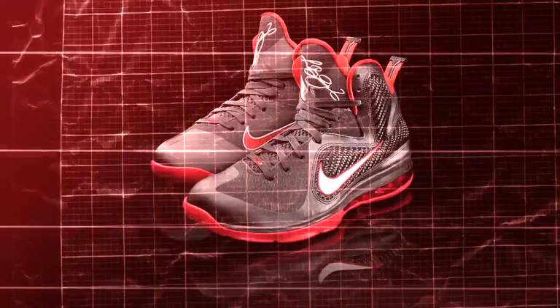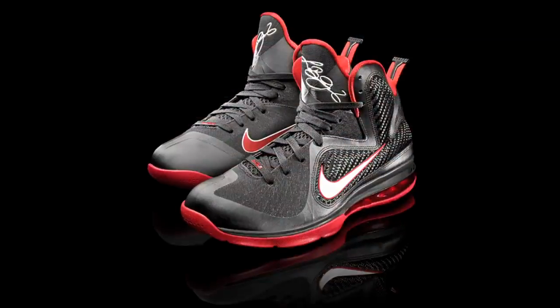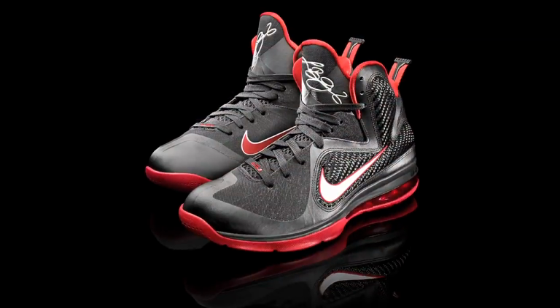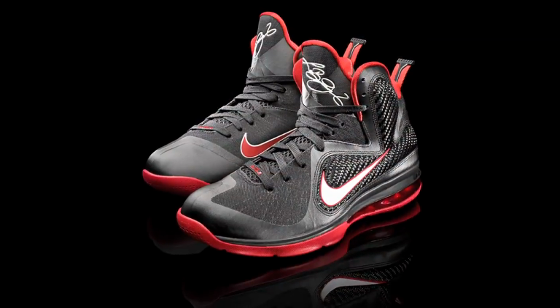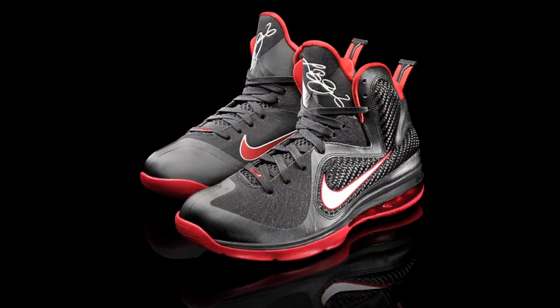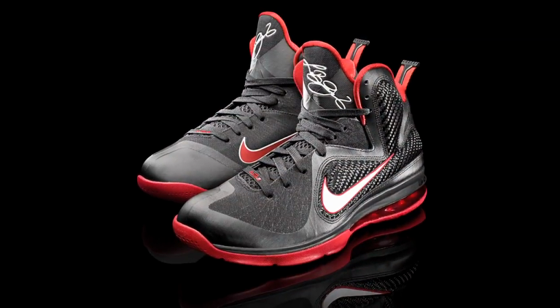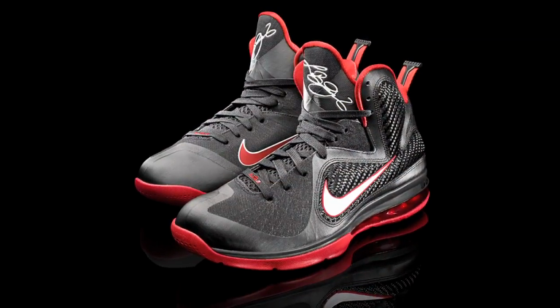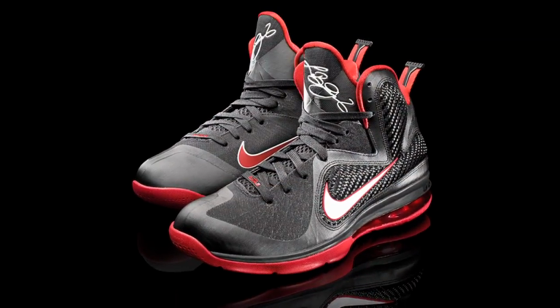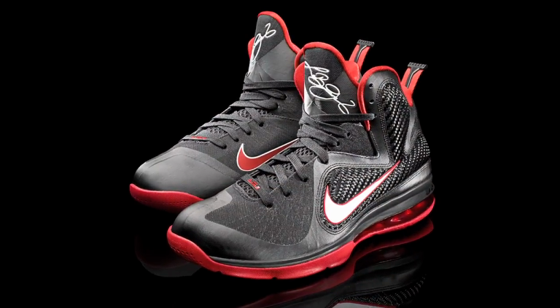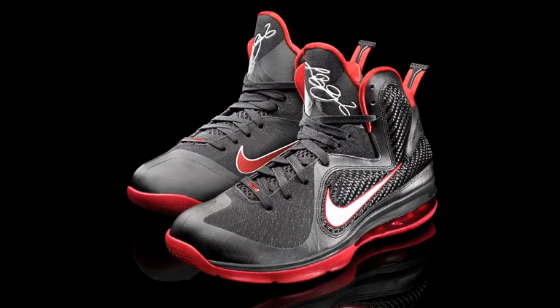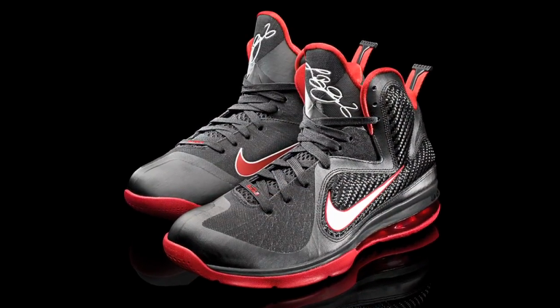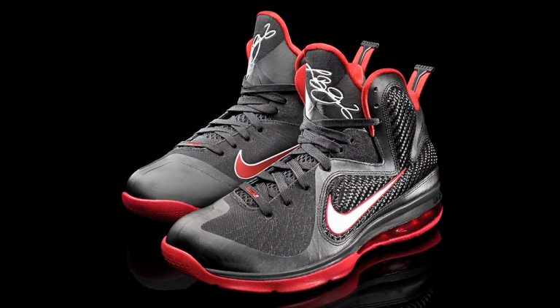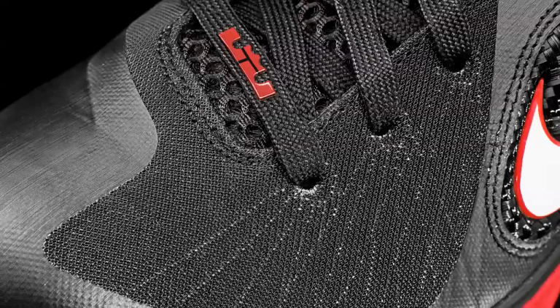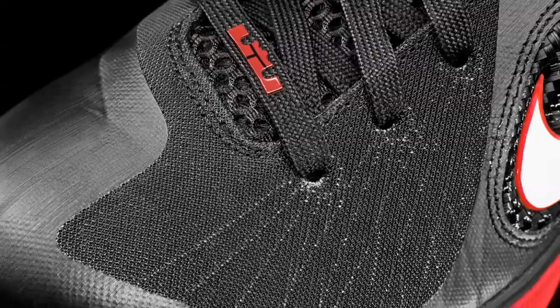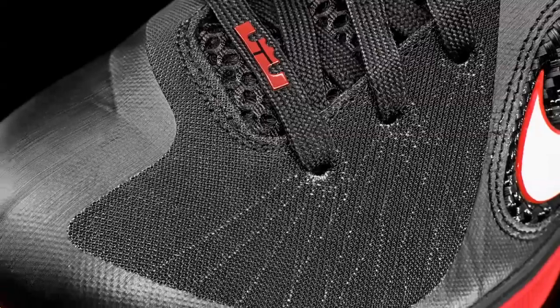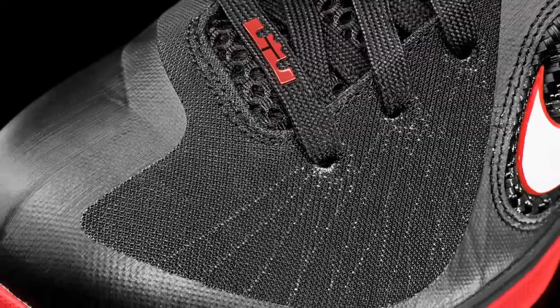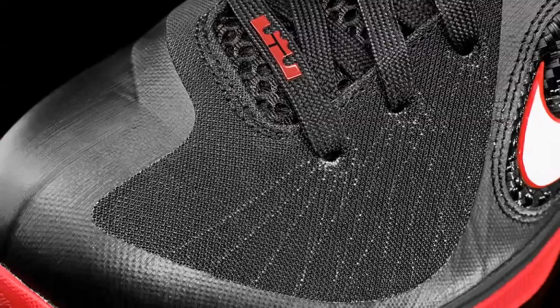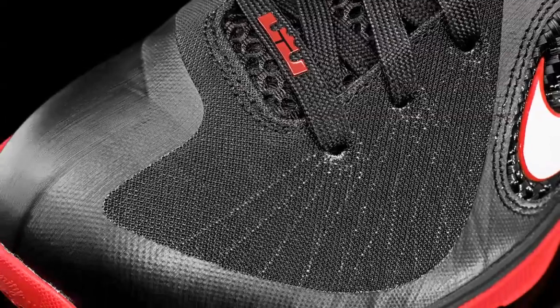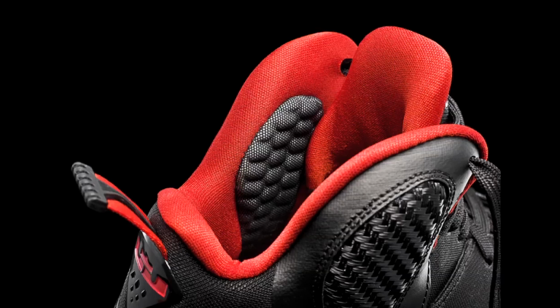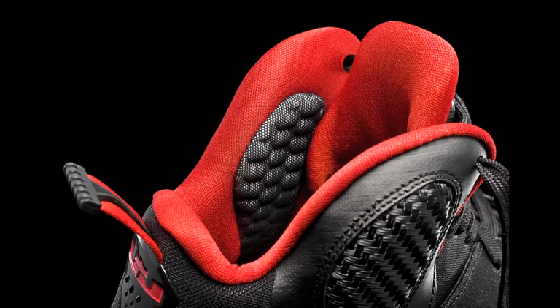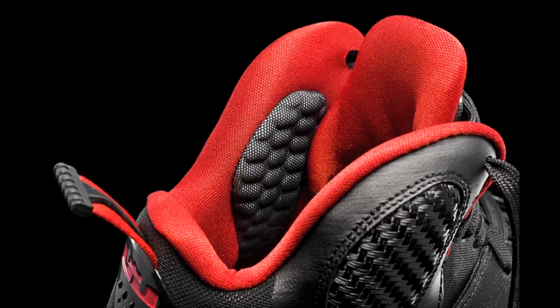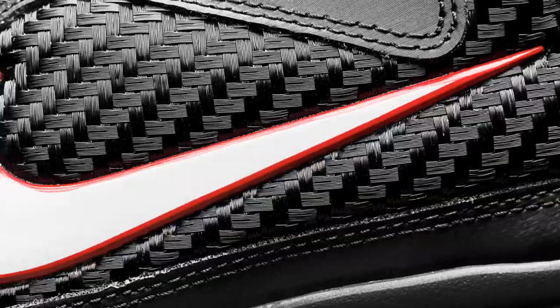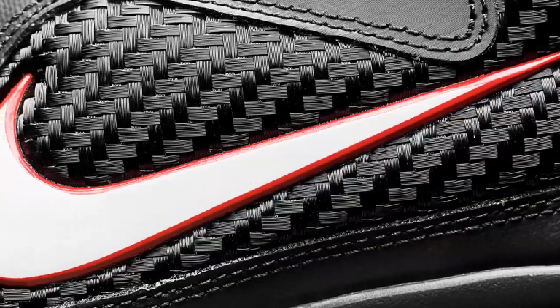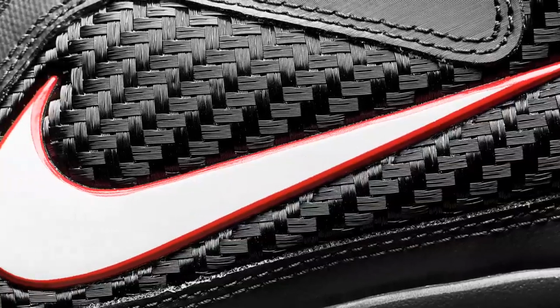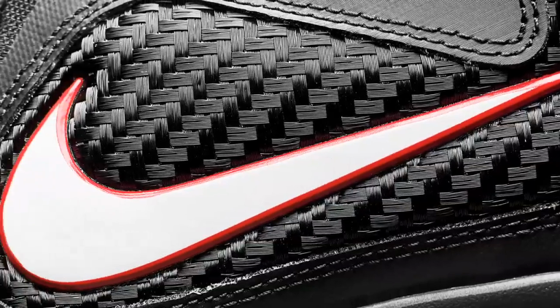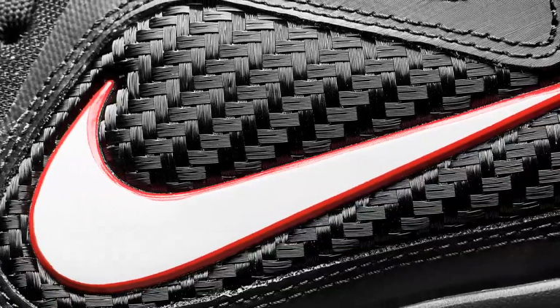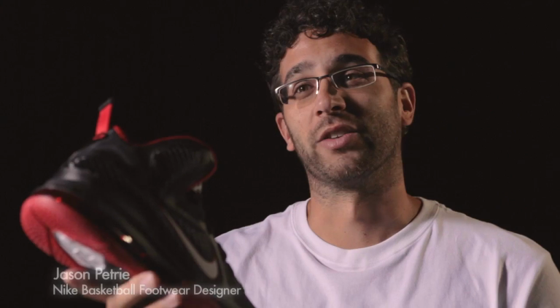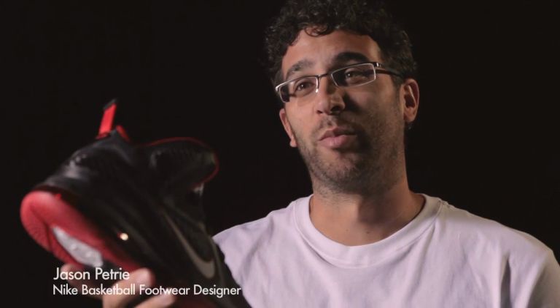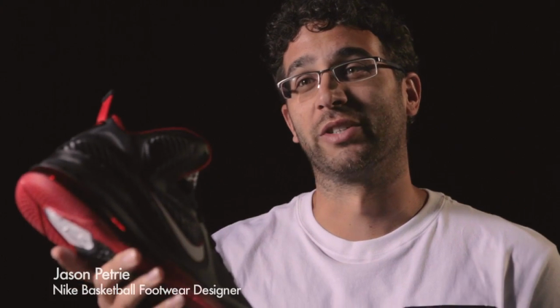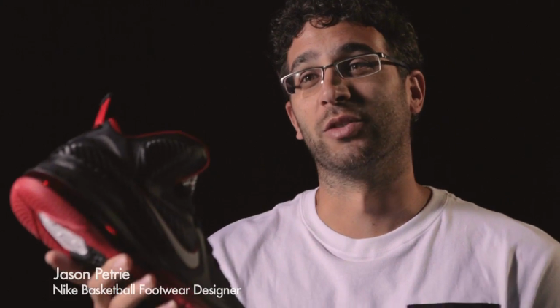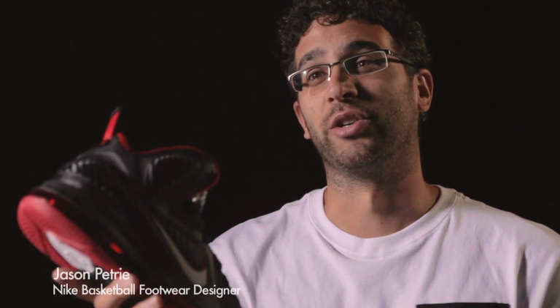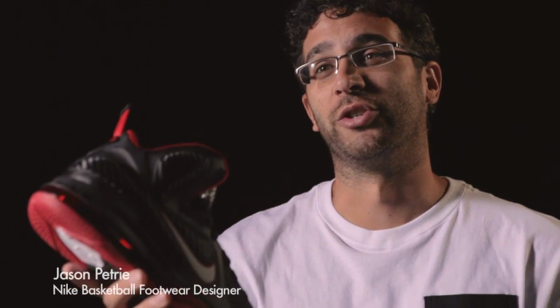This is the LeBron 9, brand new for this year. Hybrid ride, strength, power, and quickness all built into one shoe.